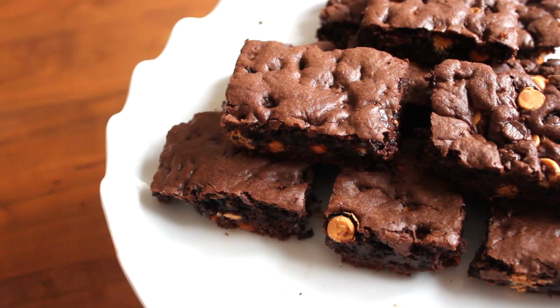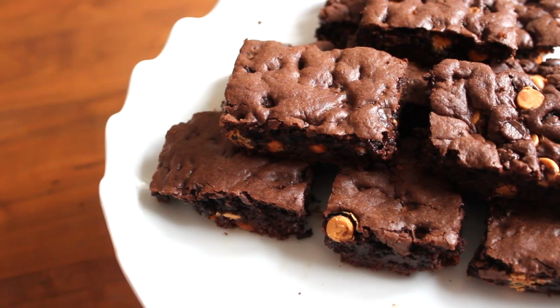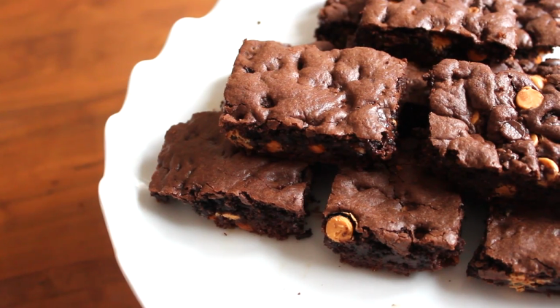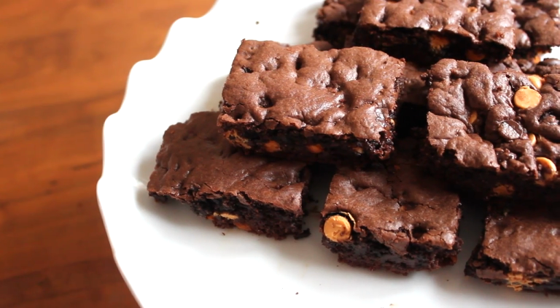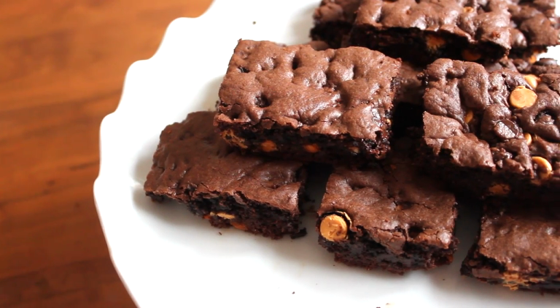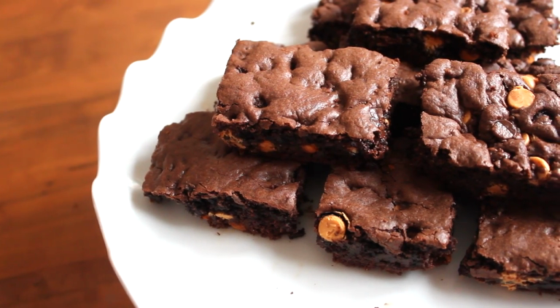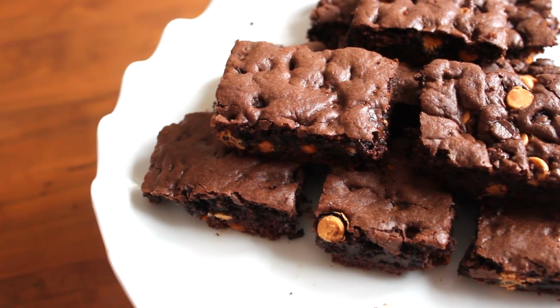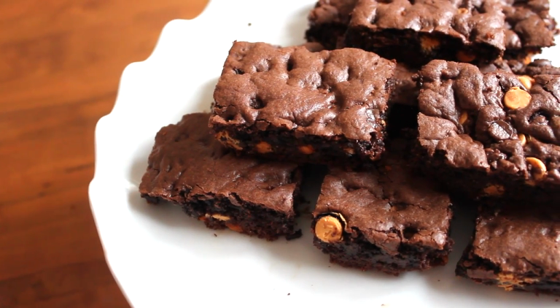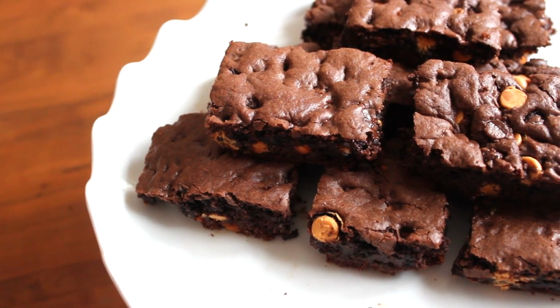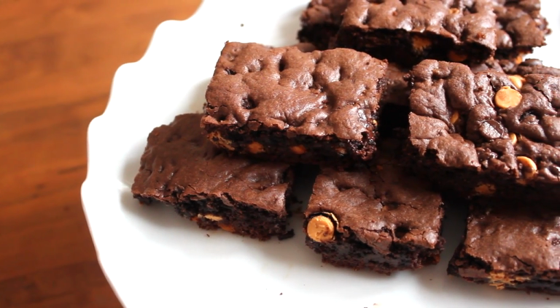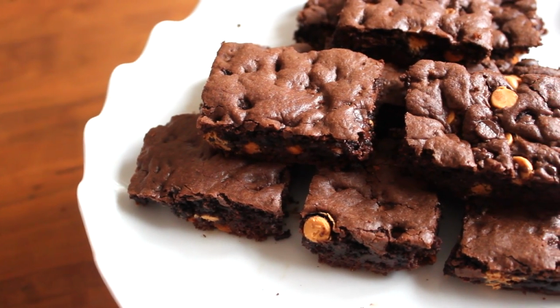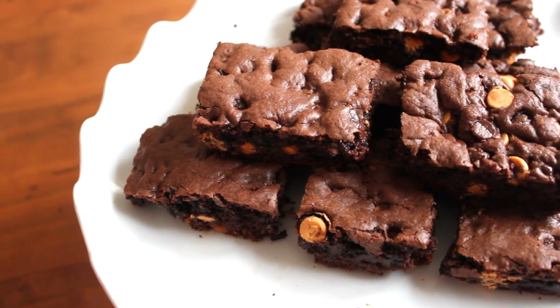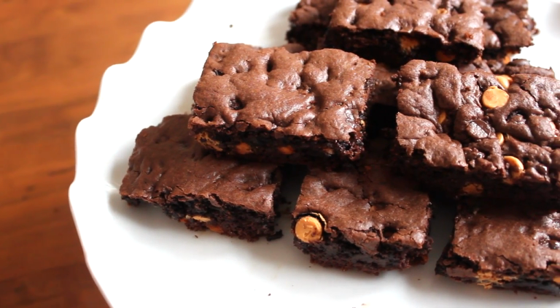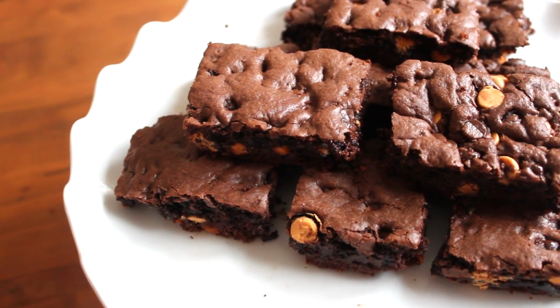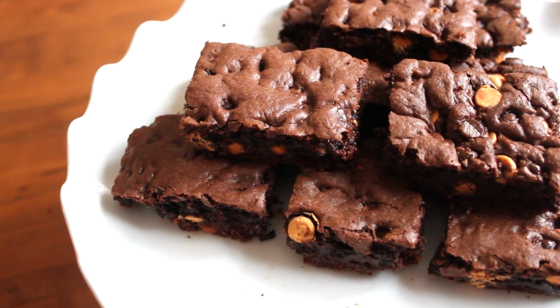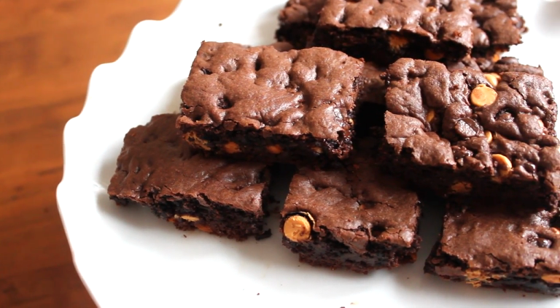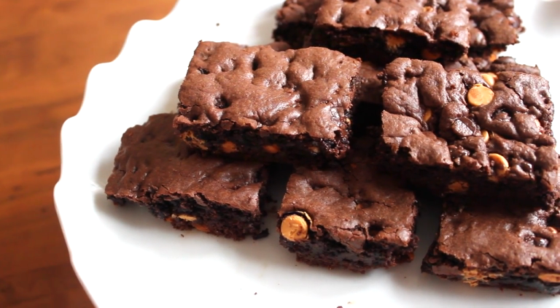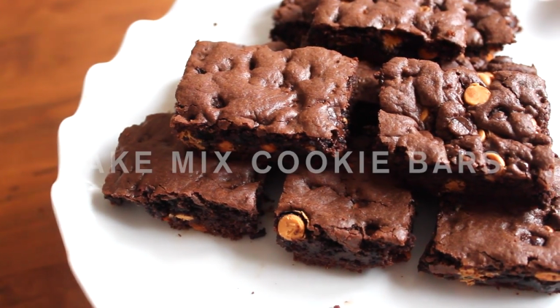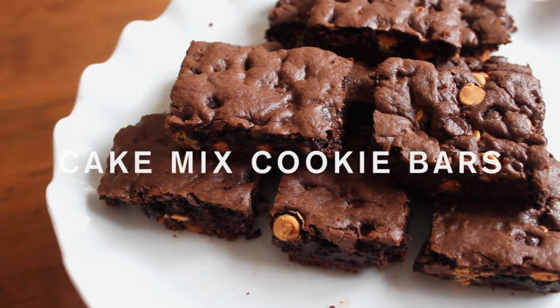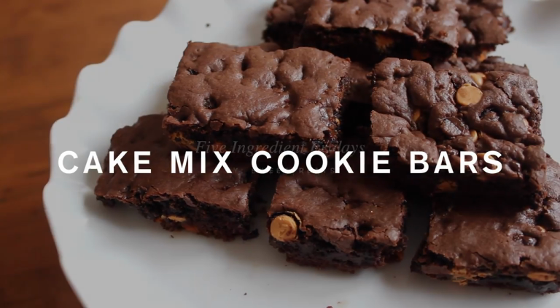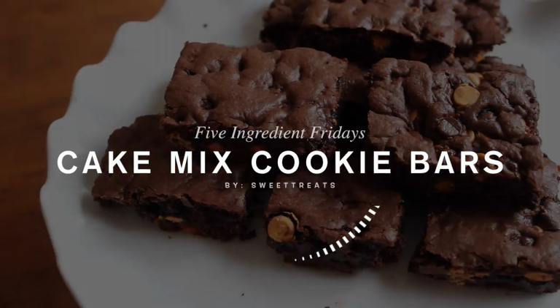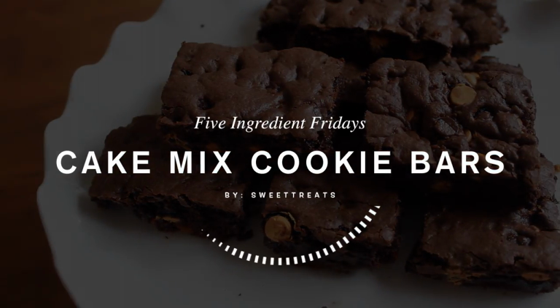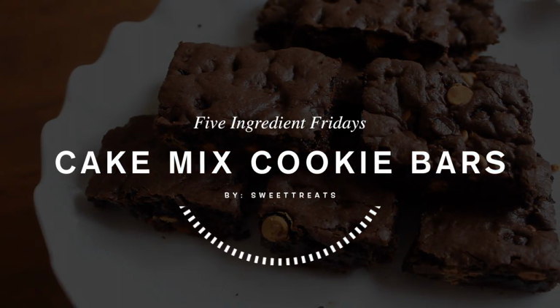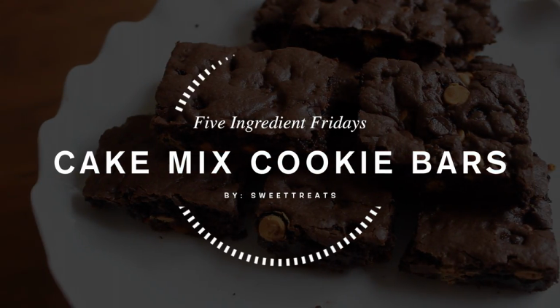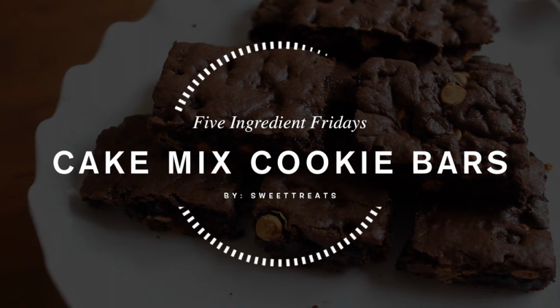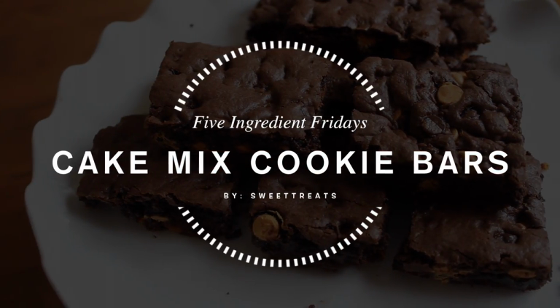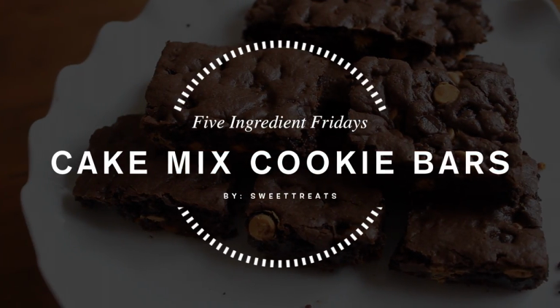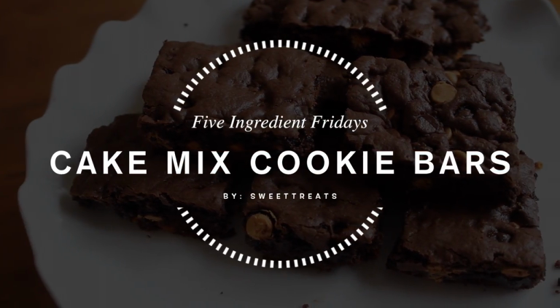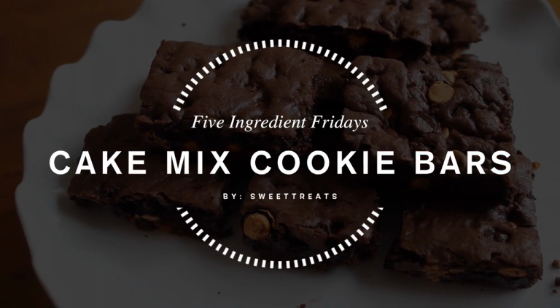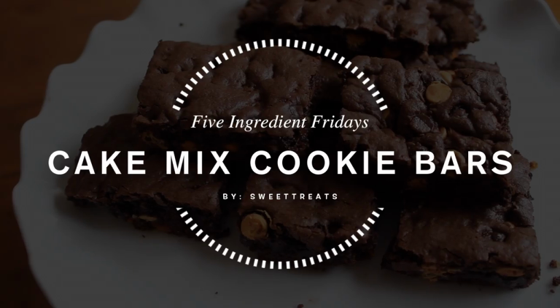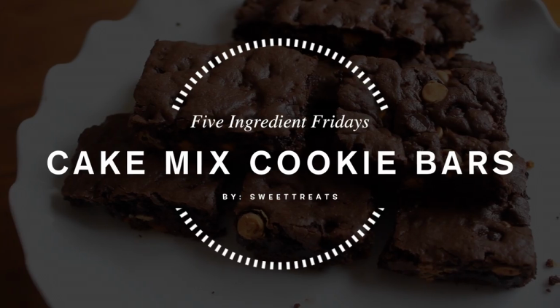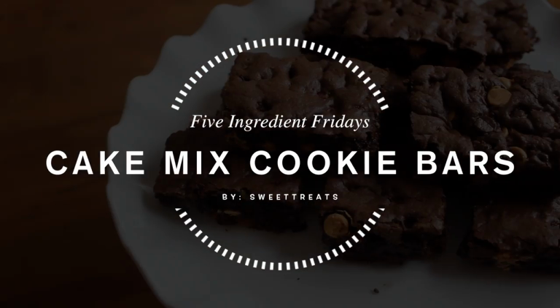Hey everyone! Today I'm going to be sharing with you how to make cake mix cookie bars. Let's begin!